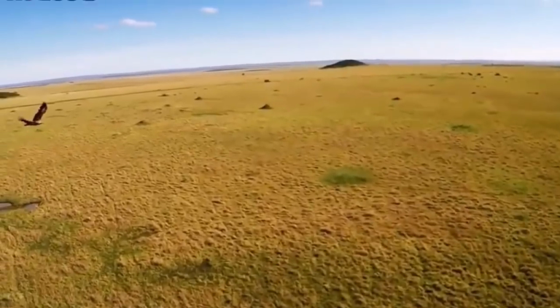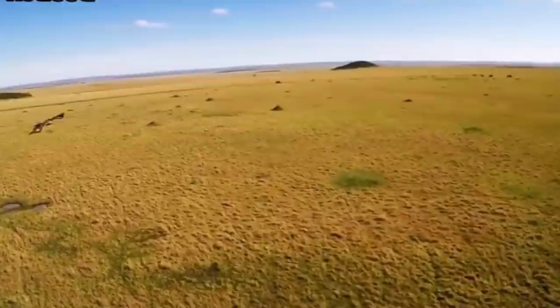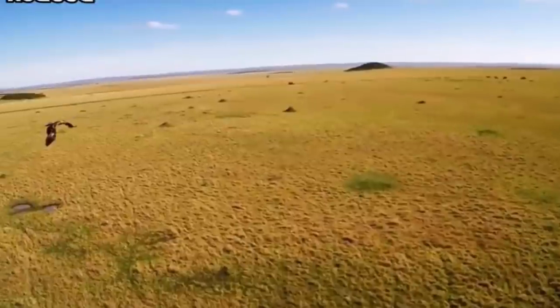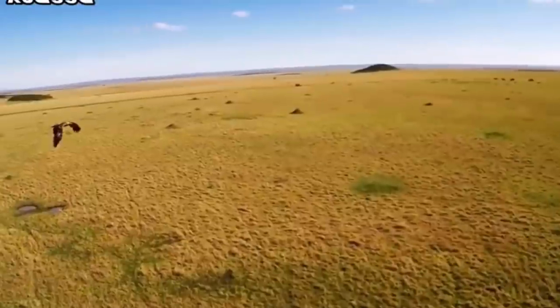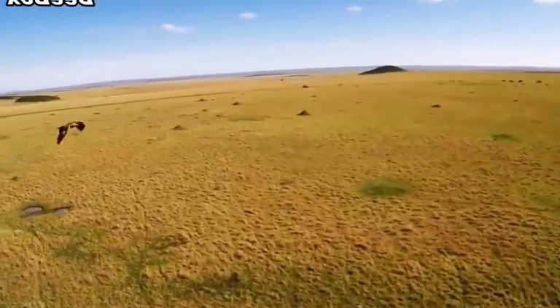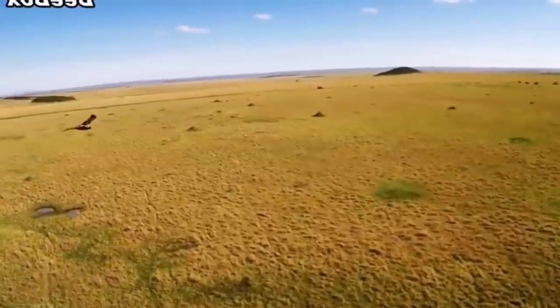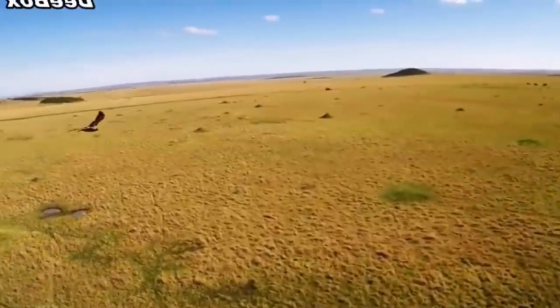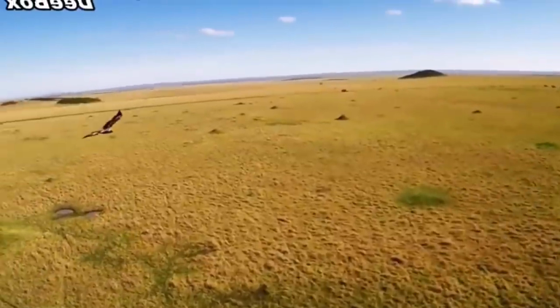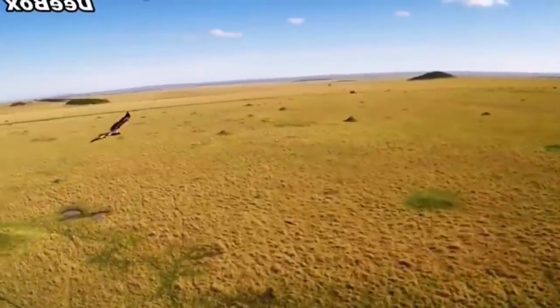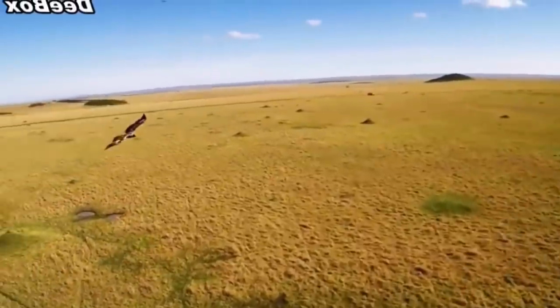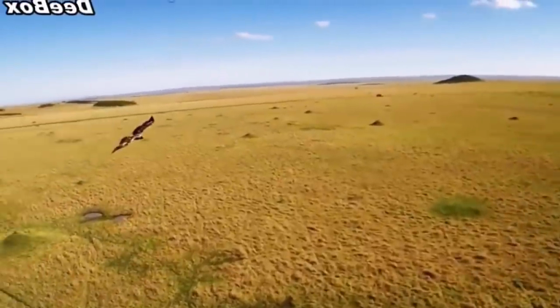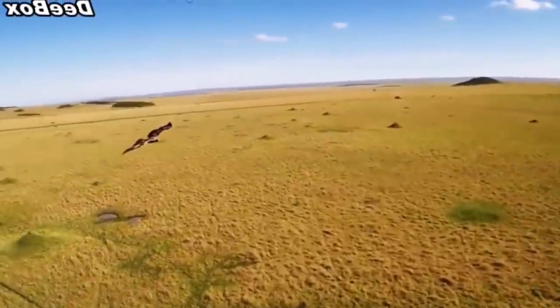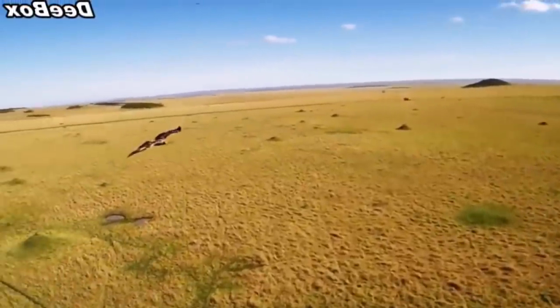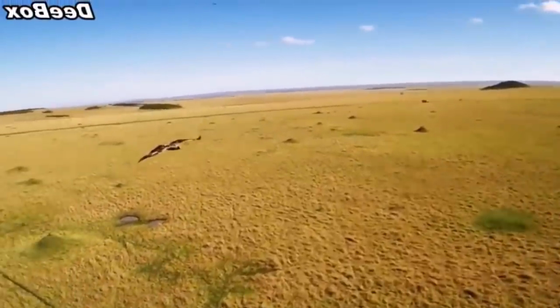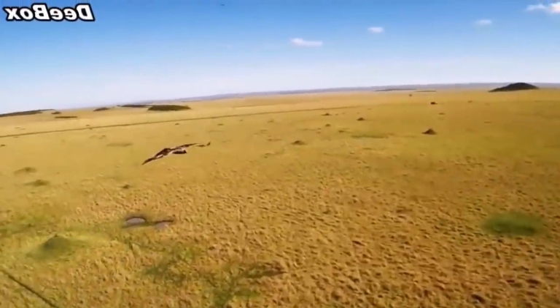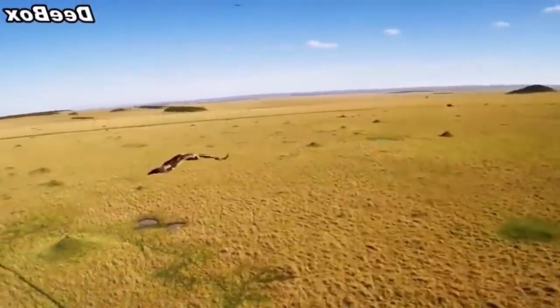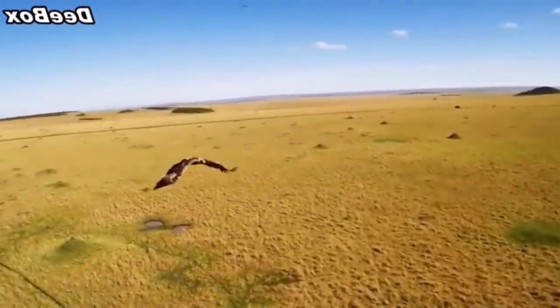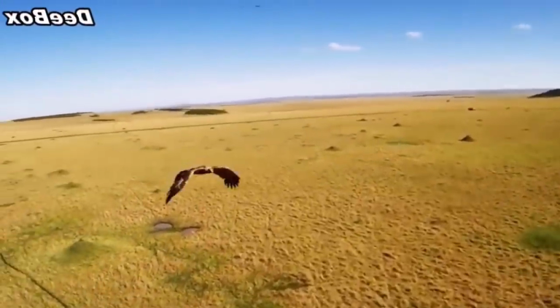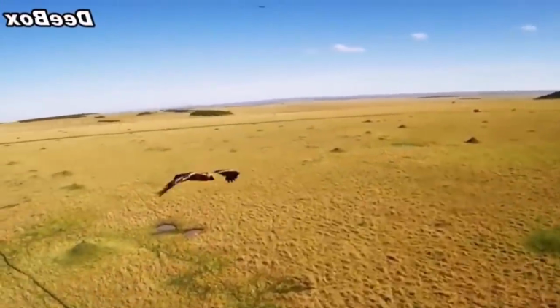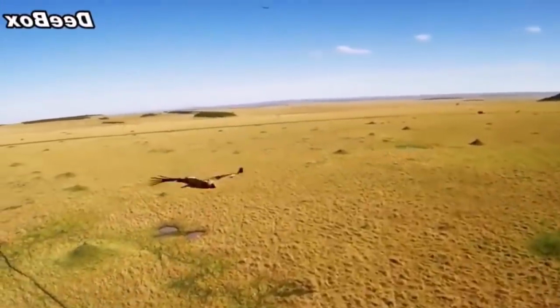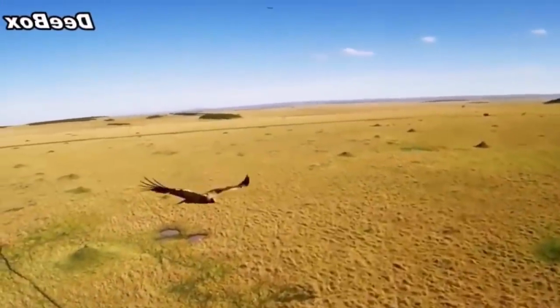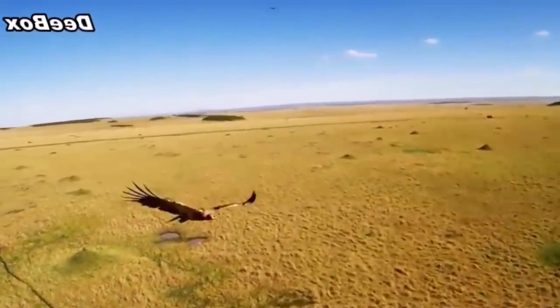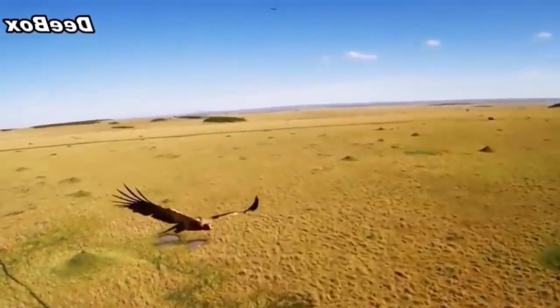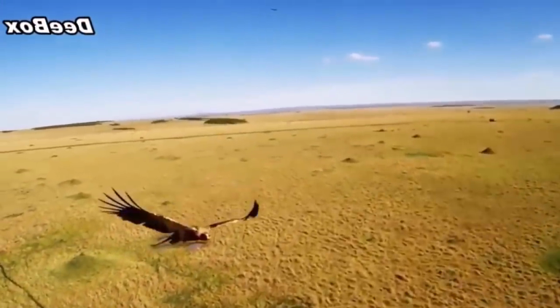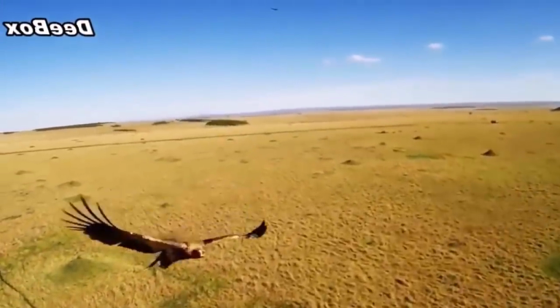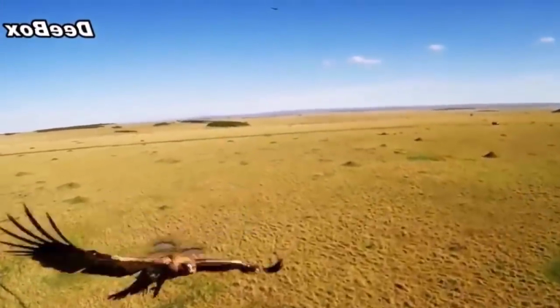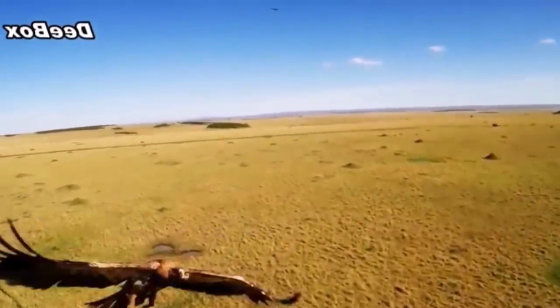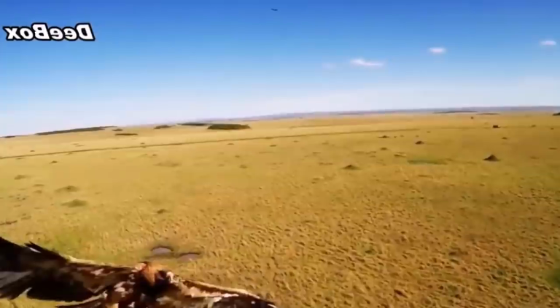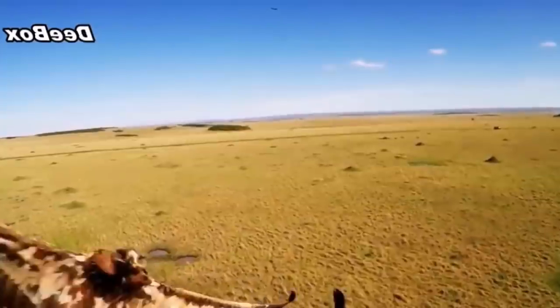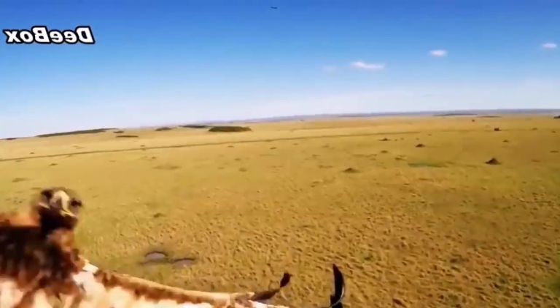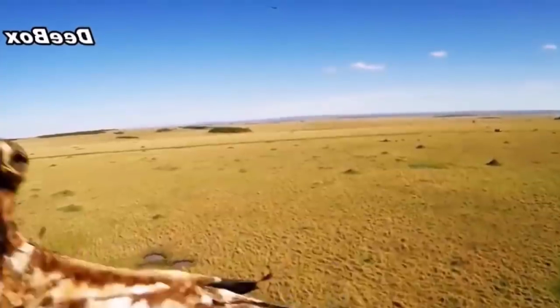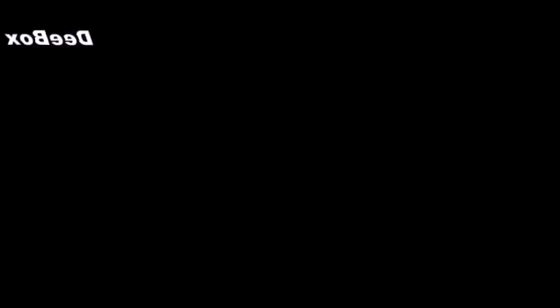This one needs to be in slow motion as this eagle attacks a radio control drone. Got him!